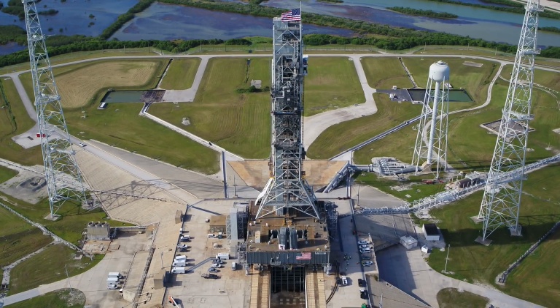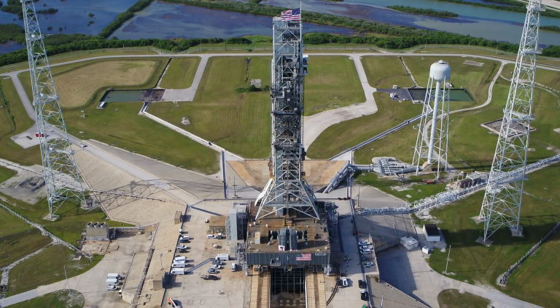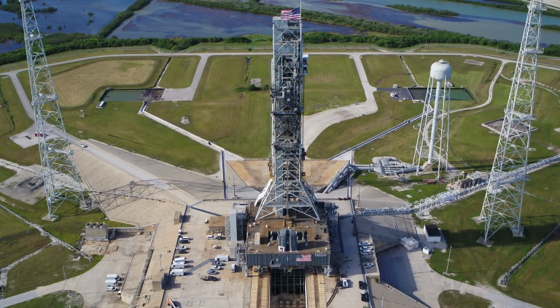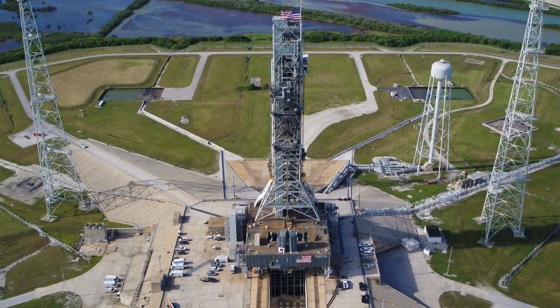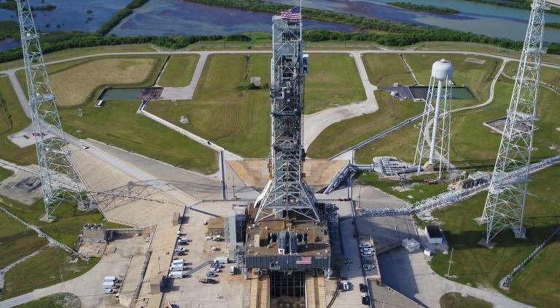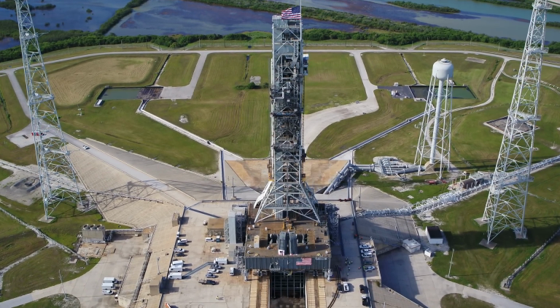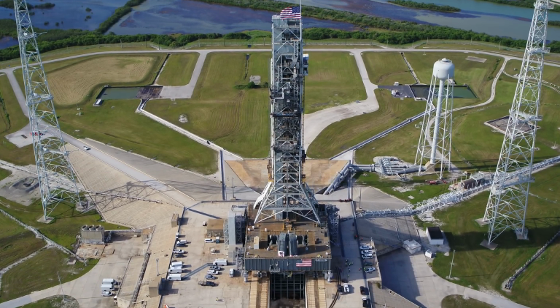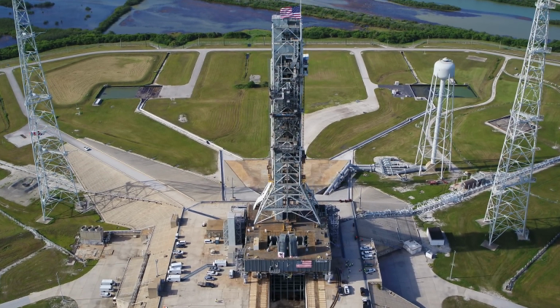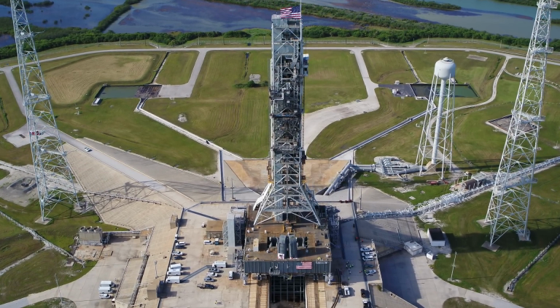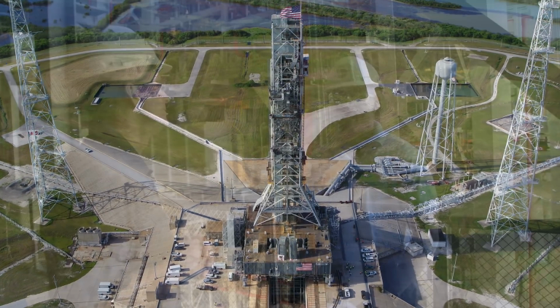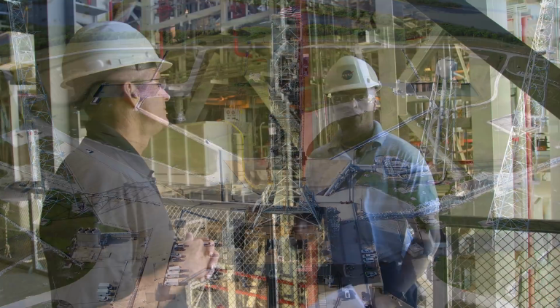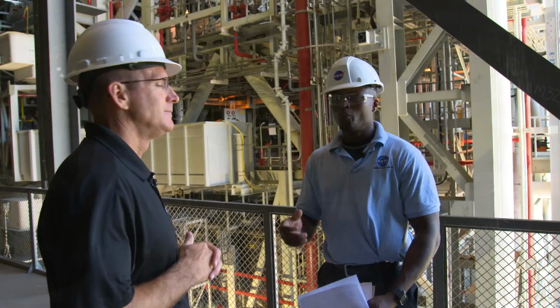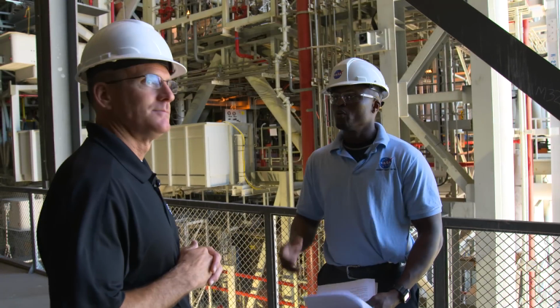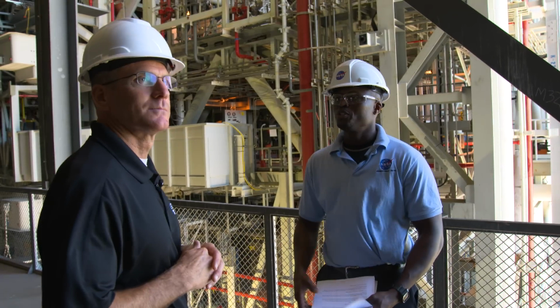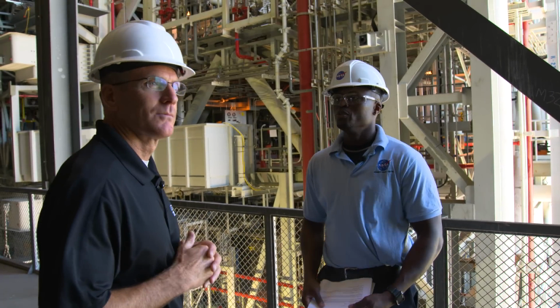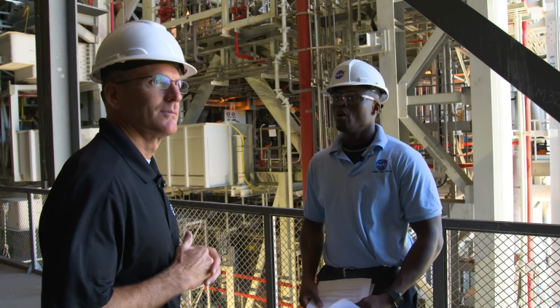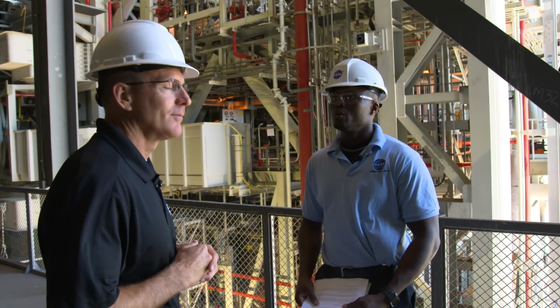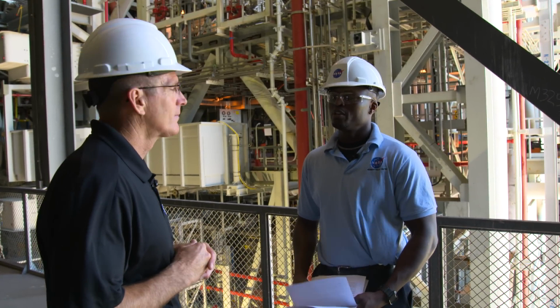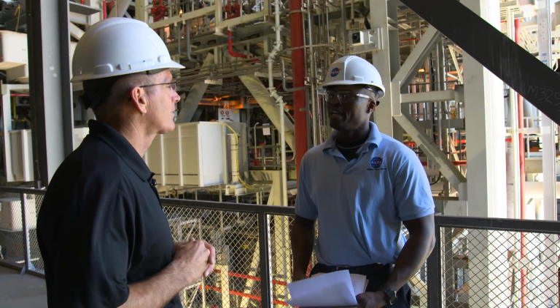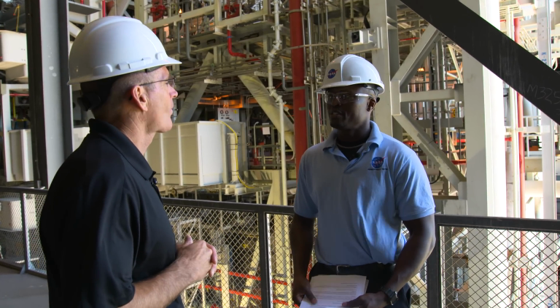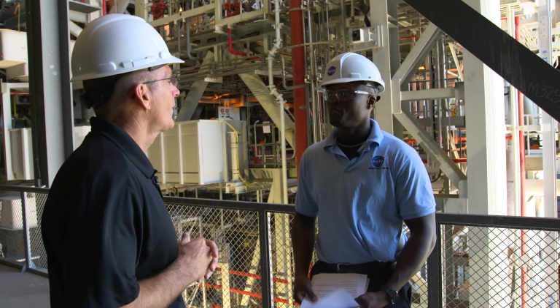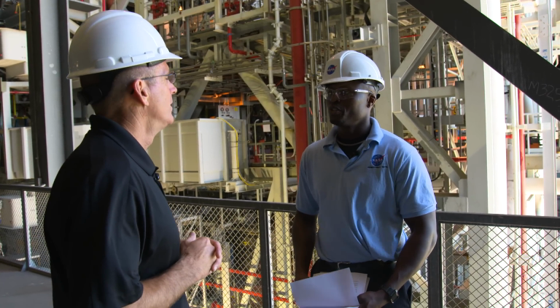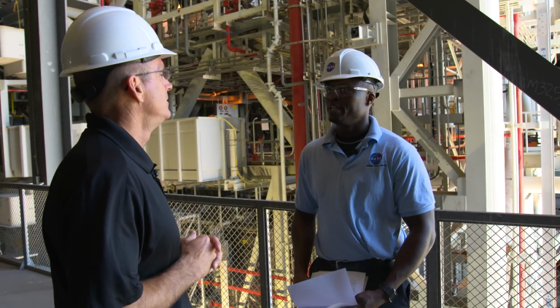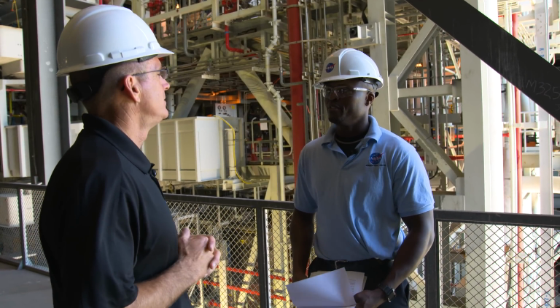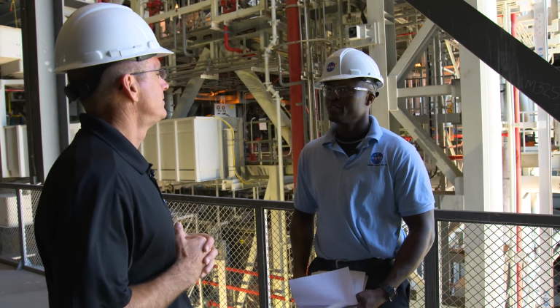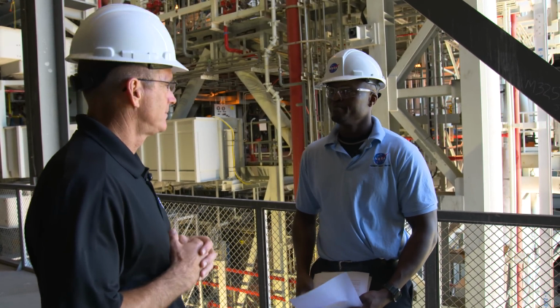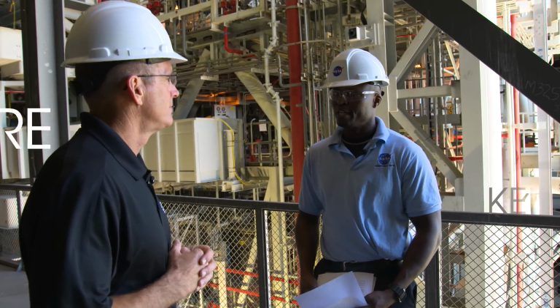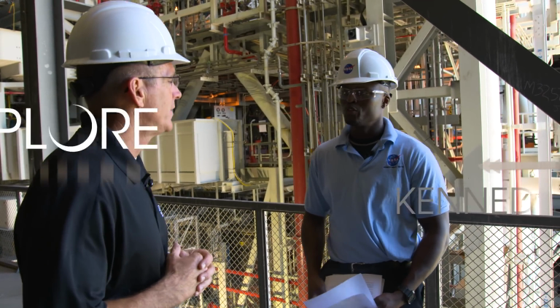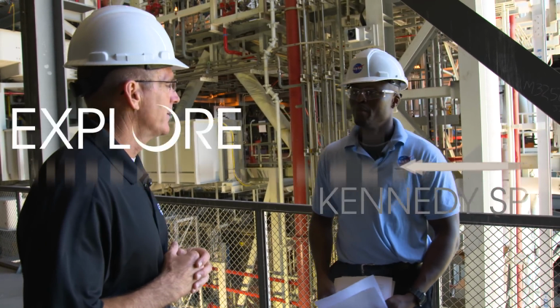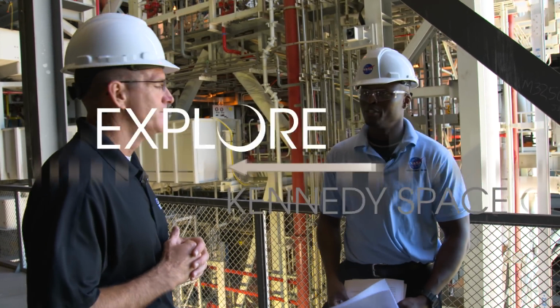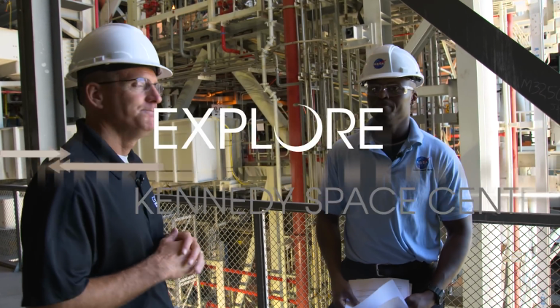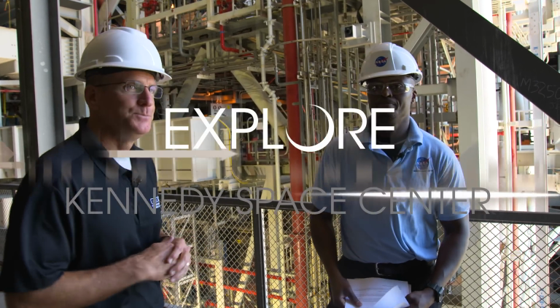Thank you so much for the tour, and I look forward to all of NASA's future endeavors. Thank you.